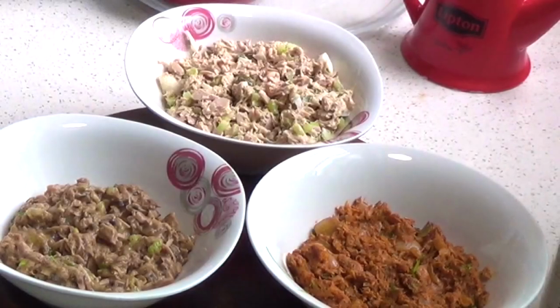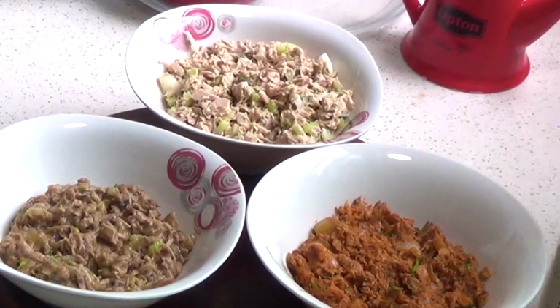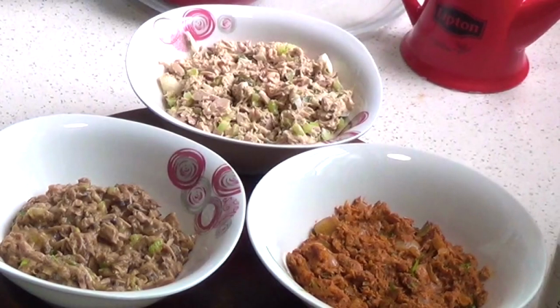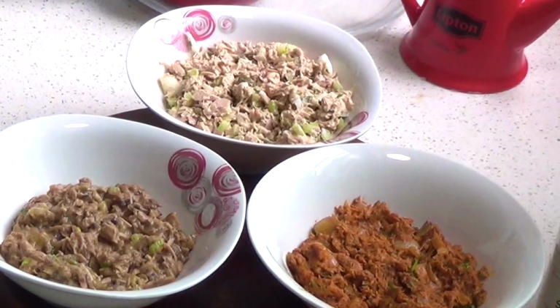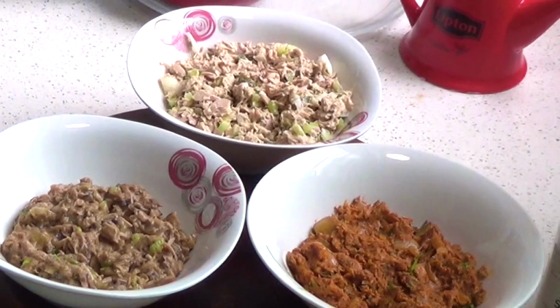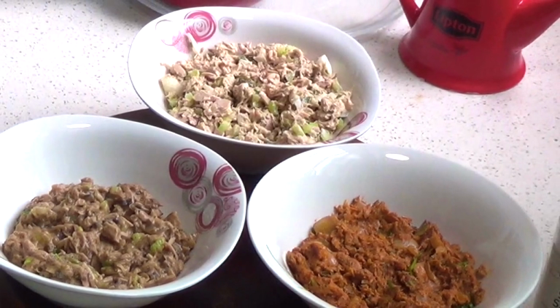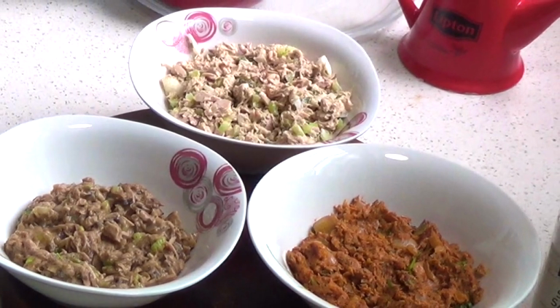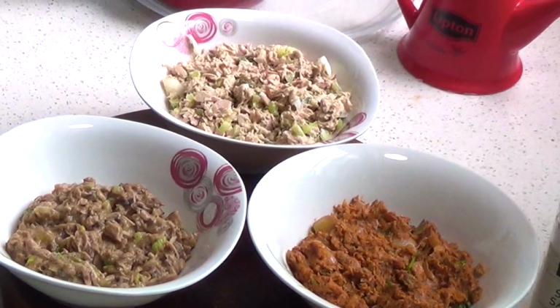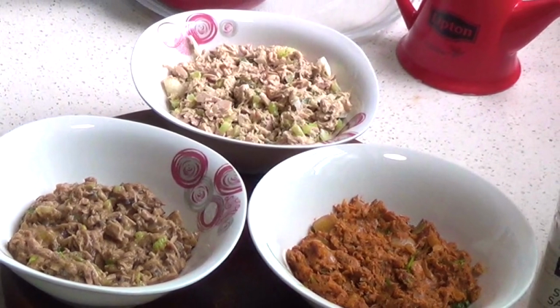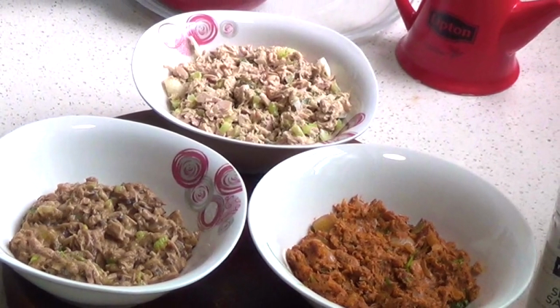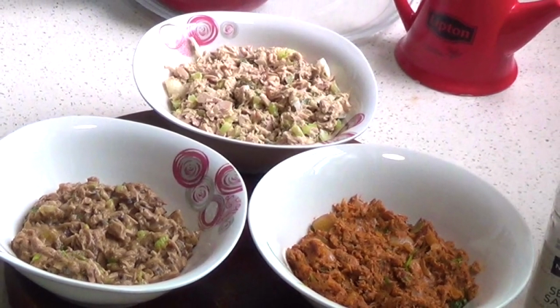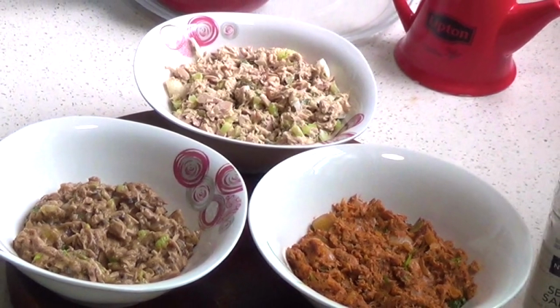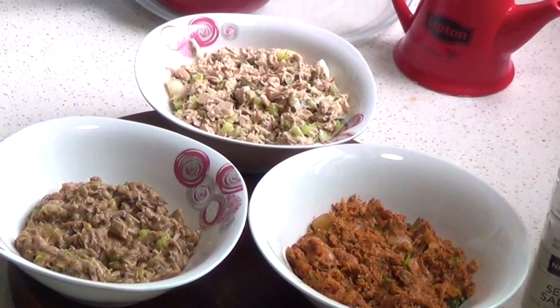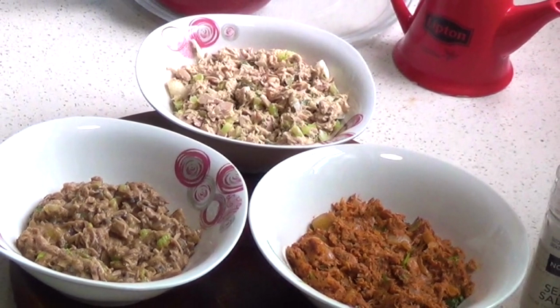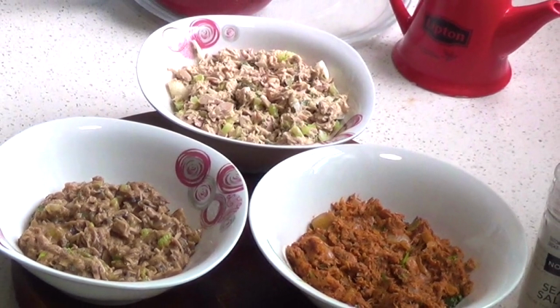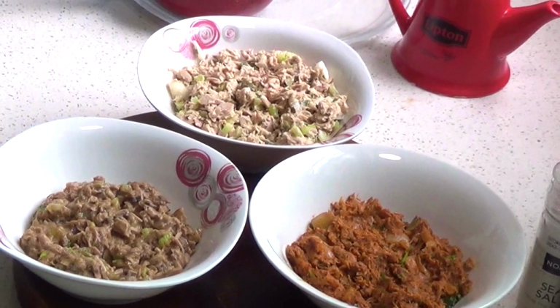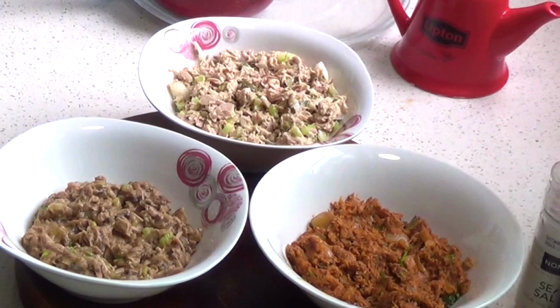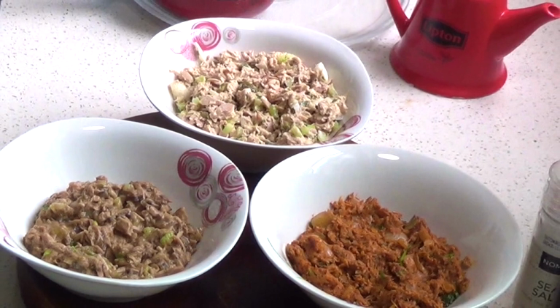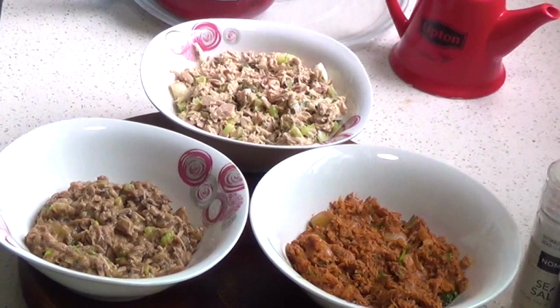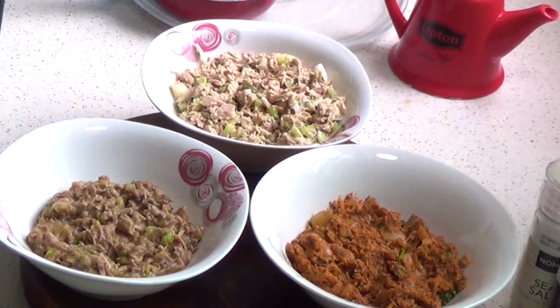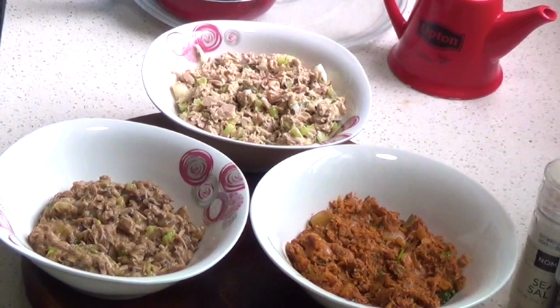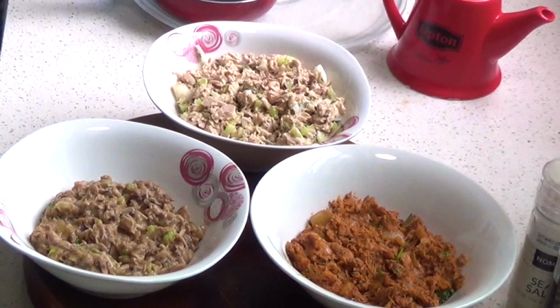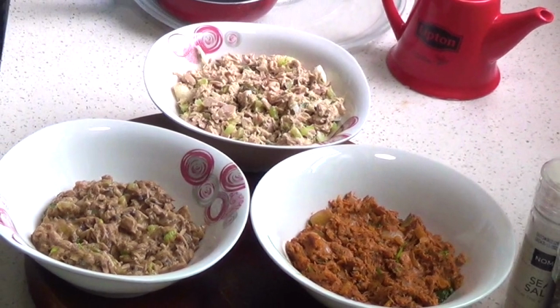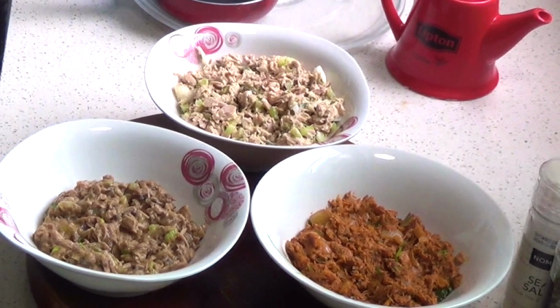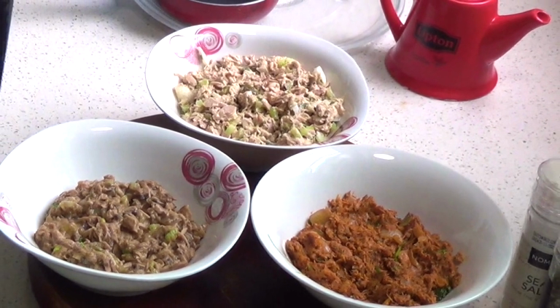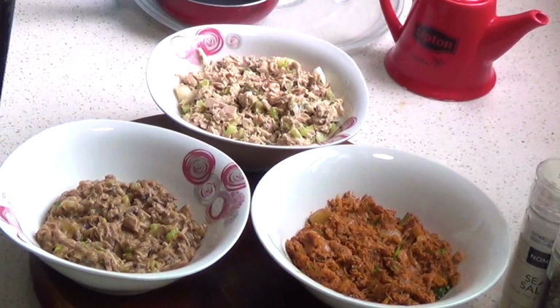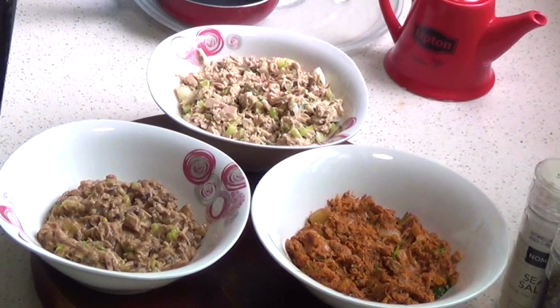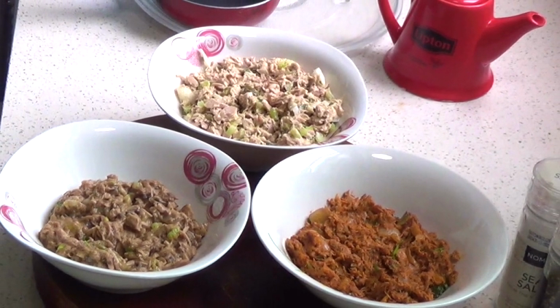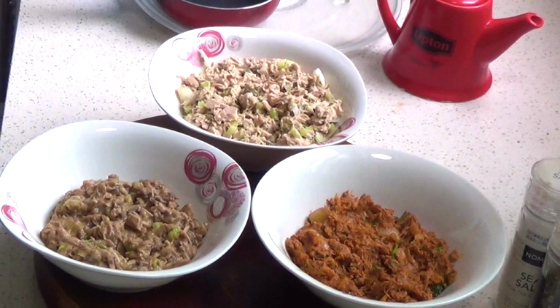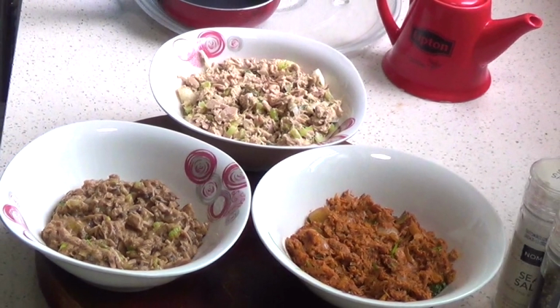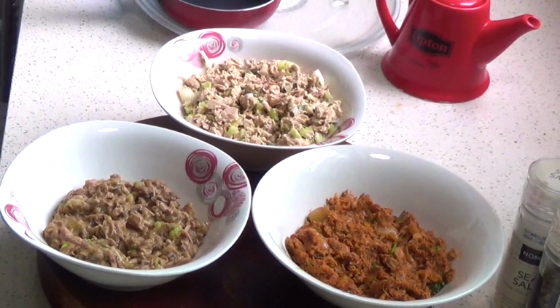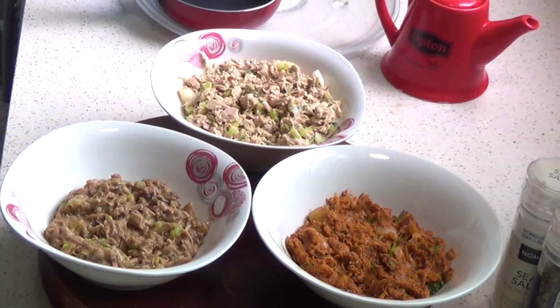So that's our three different fillings: the classic, the one with mushroom, and the one with spice and tomato.